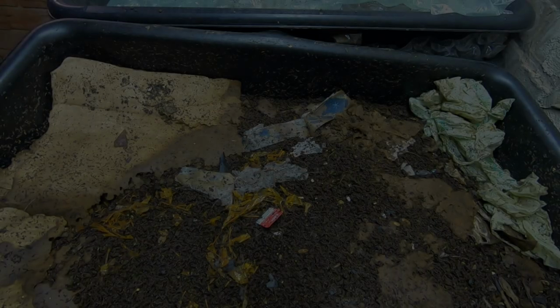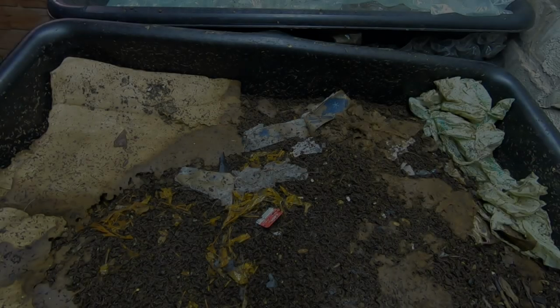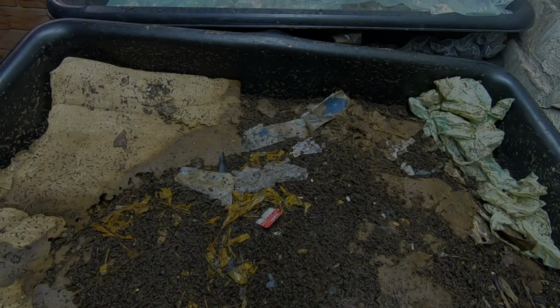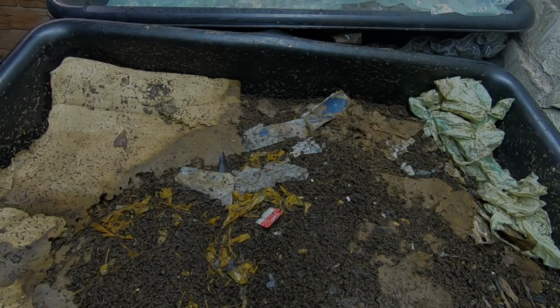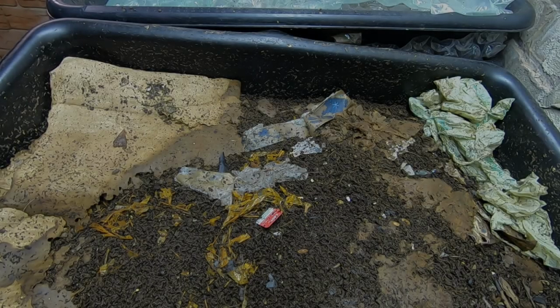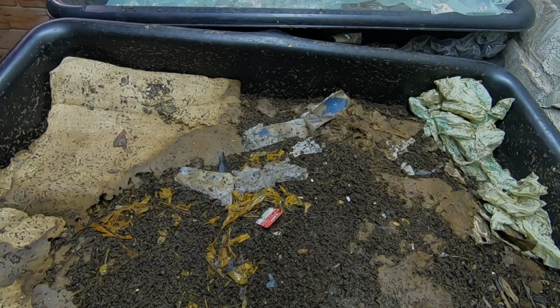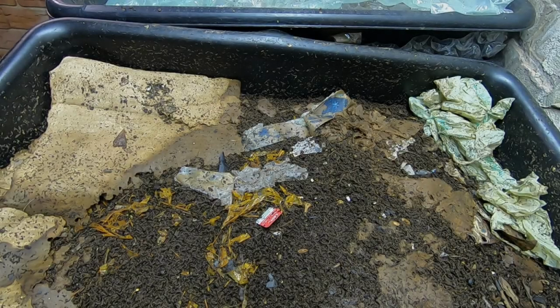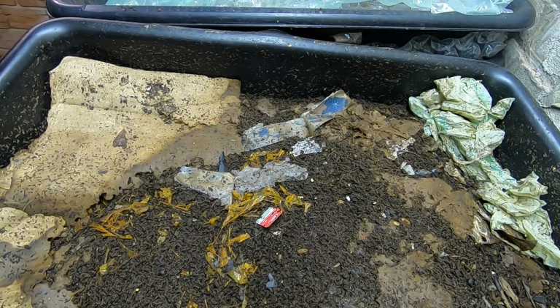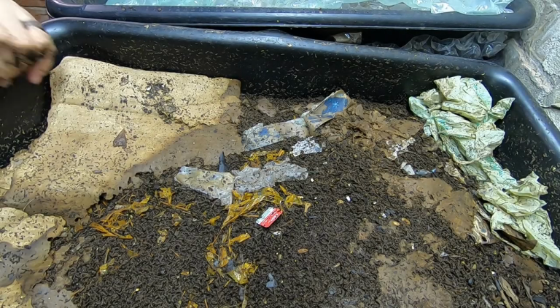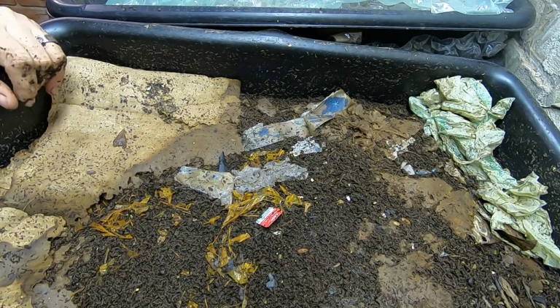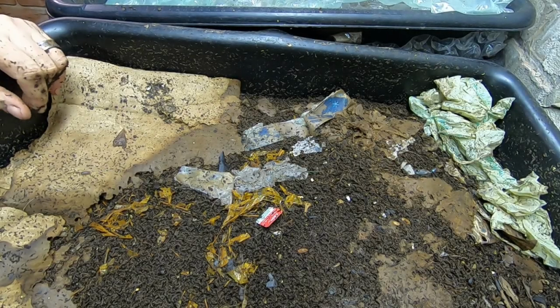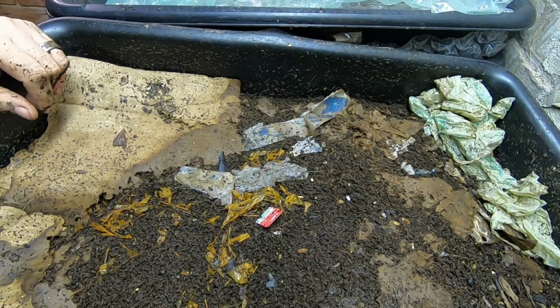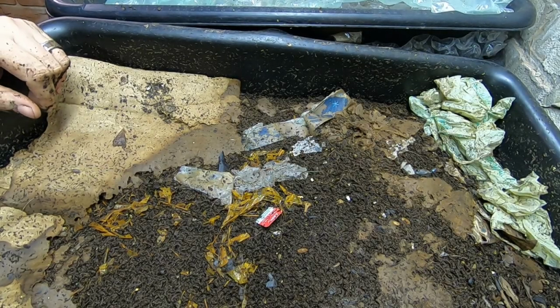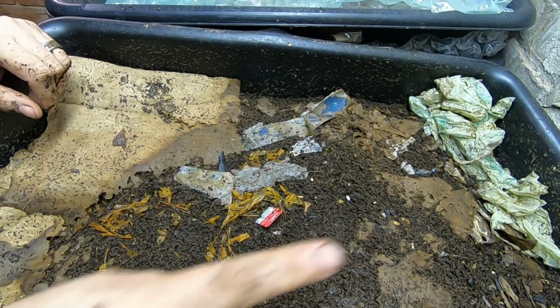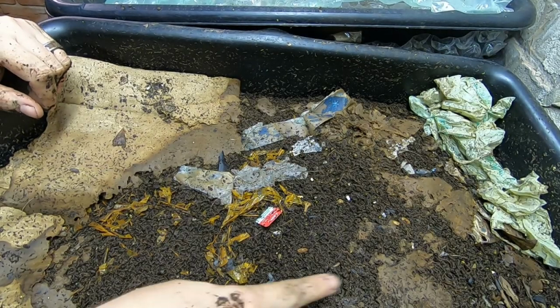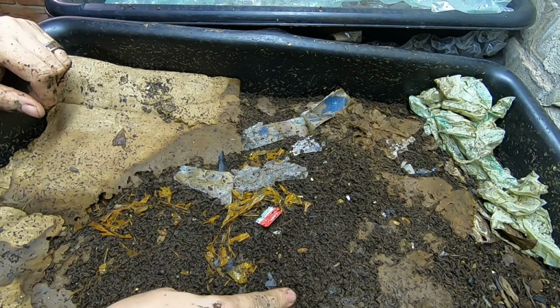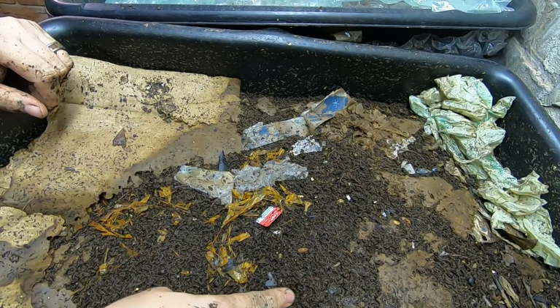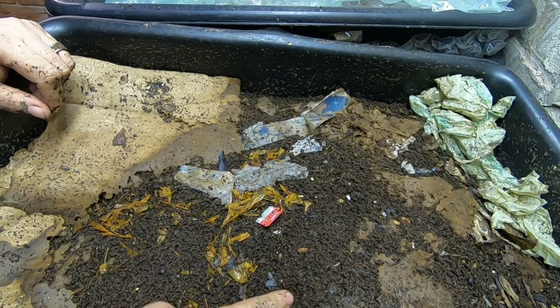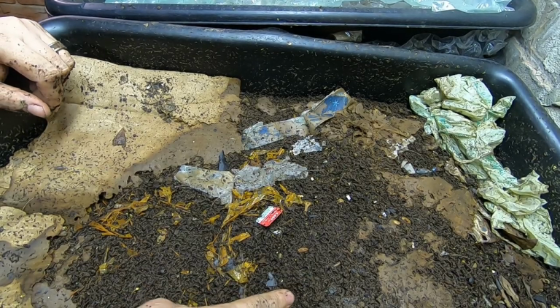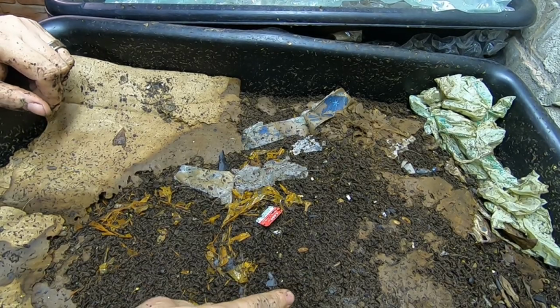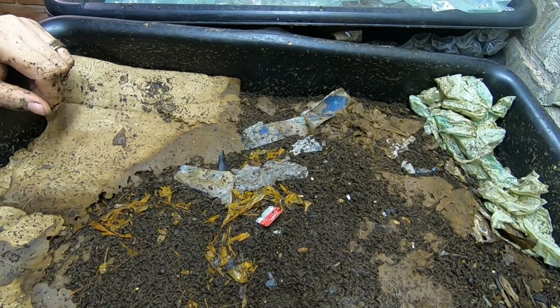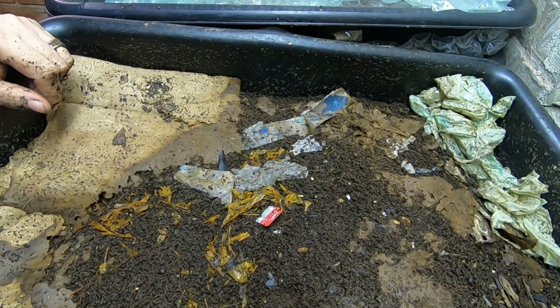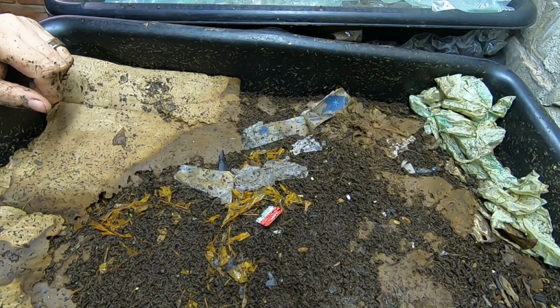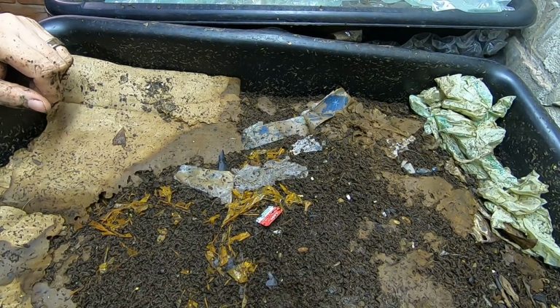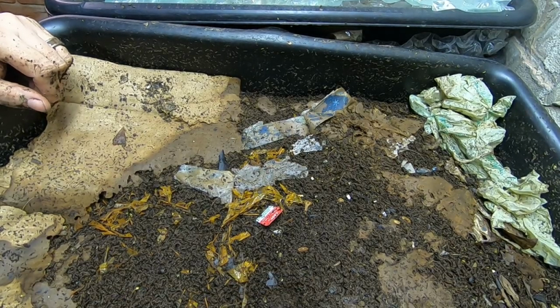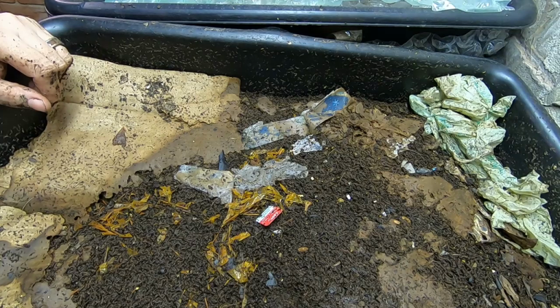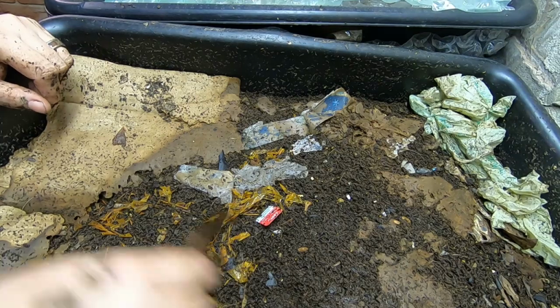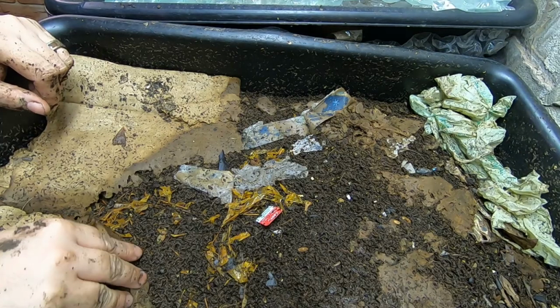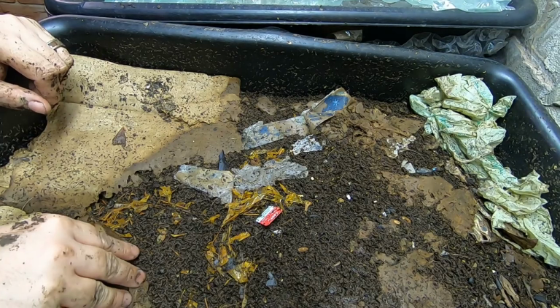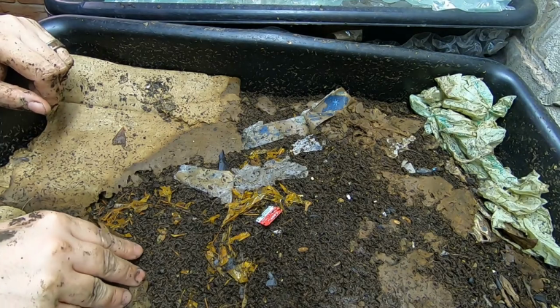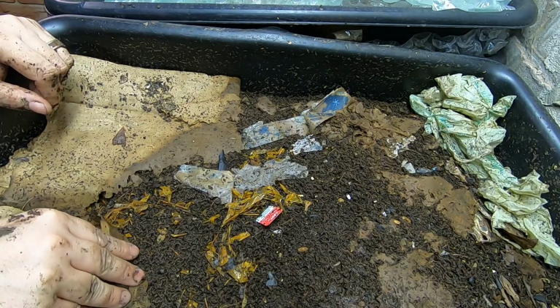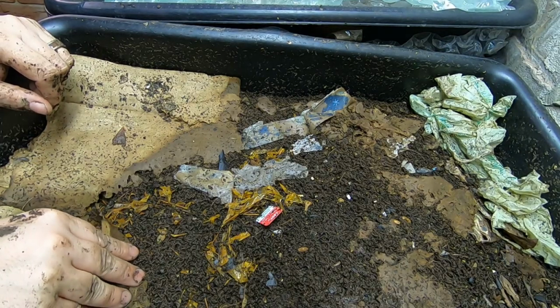Hey guys, it's Anne over at Plant Obsessed and today we're going to take a look in on the lasagna bin.